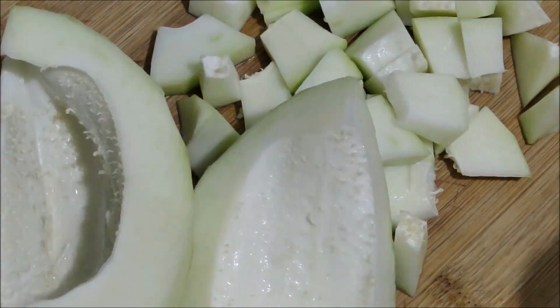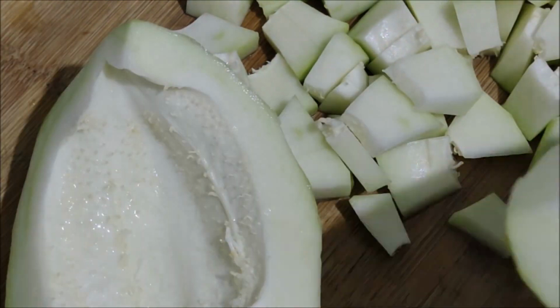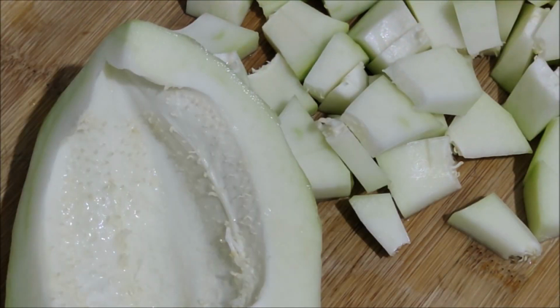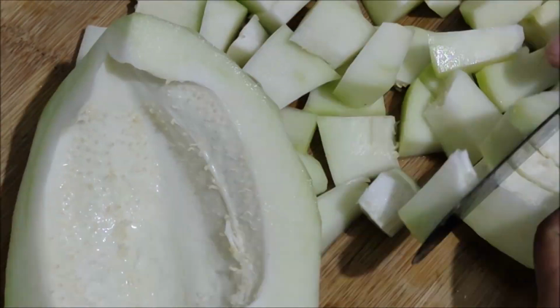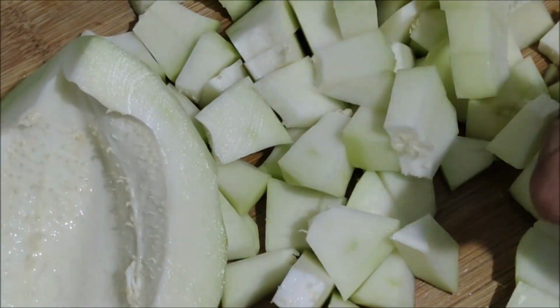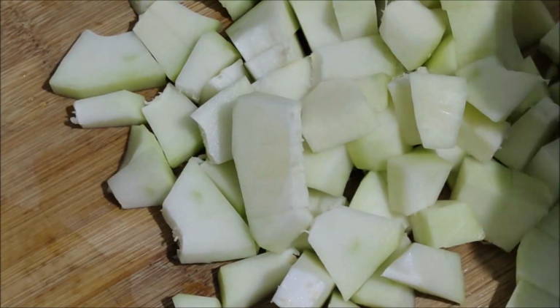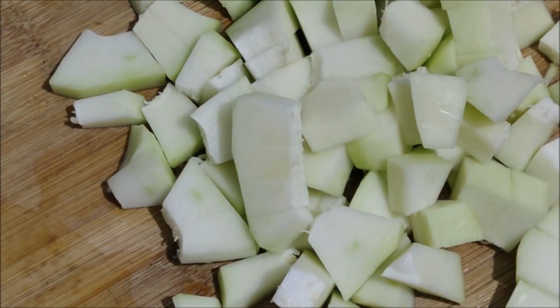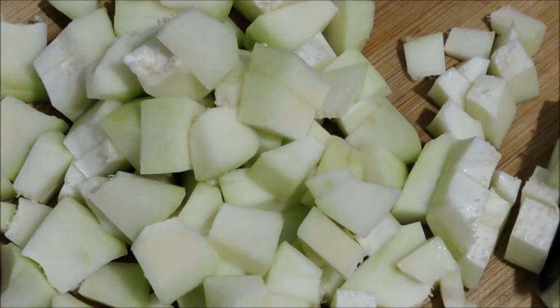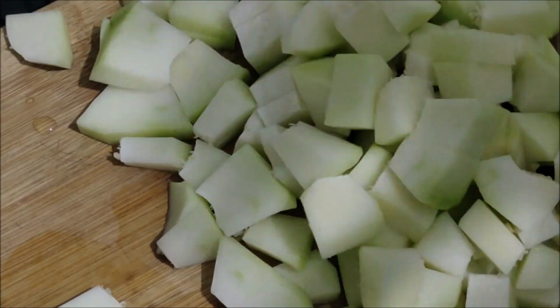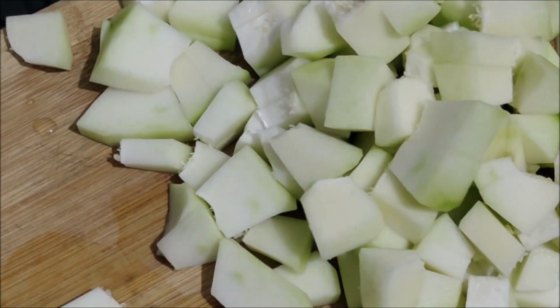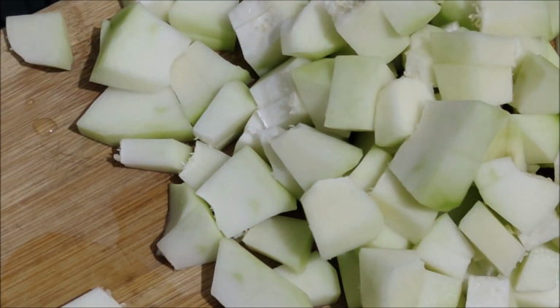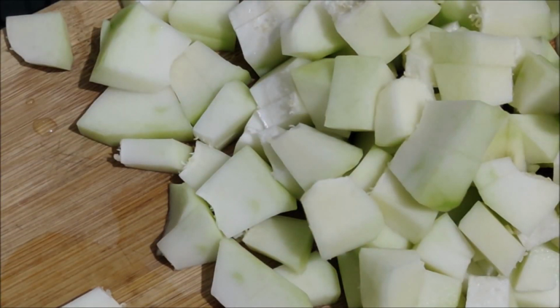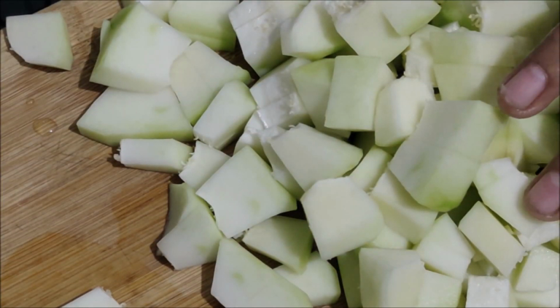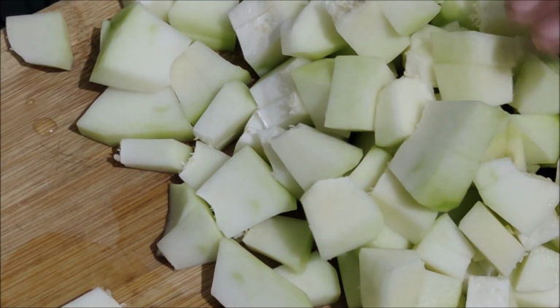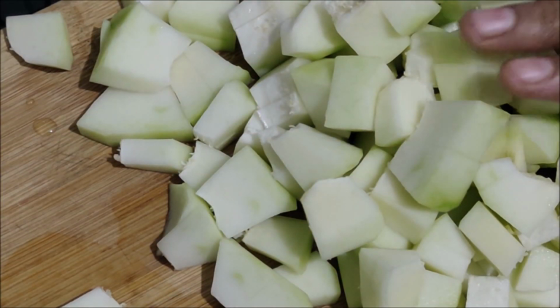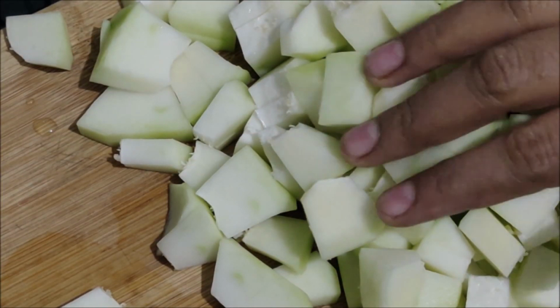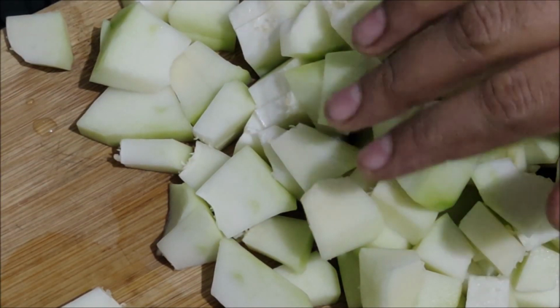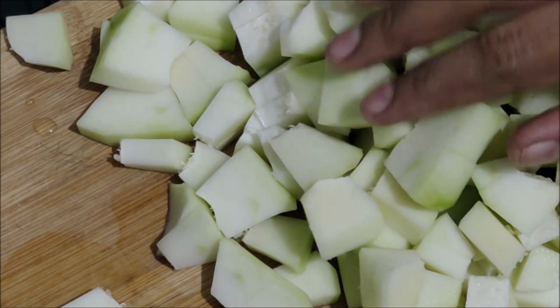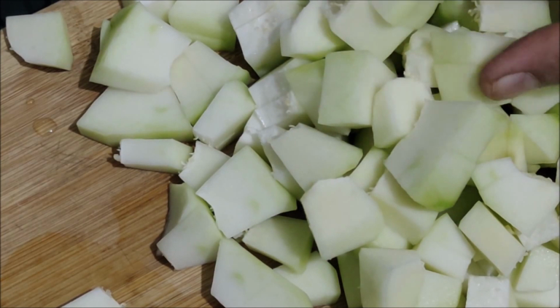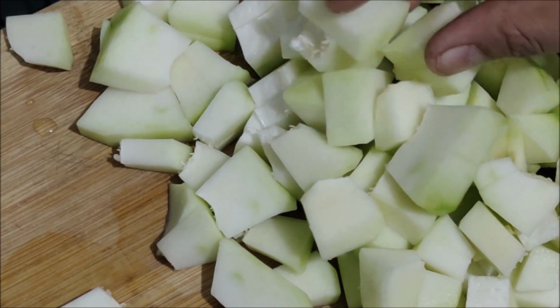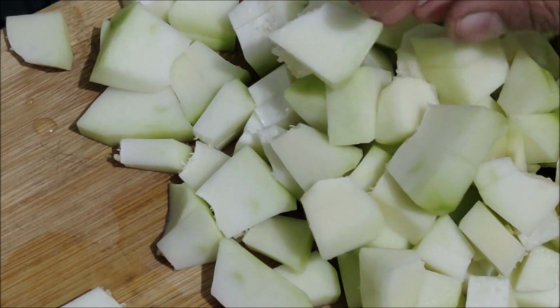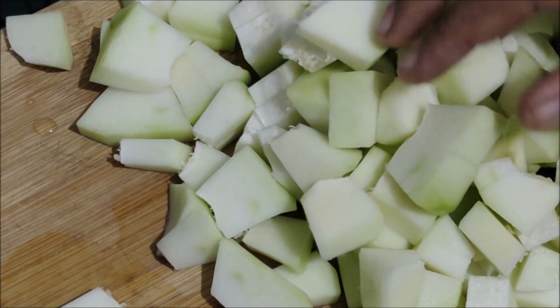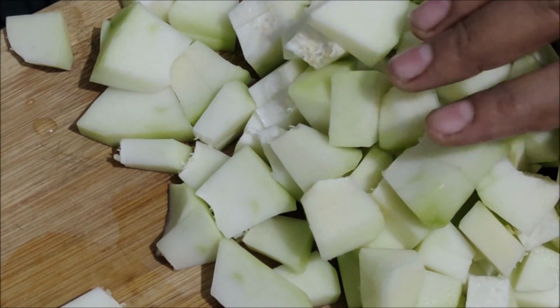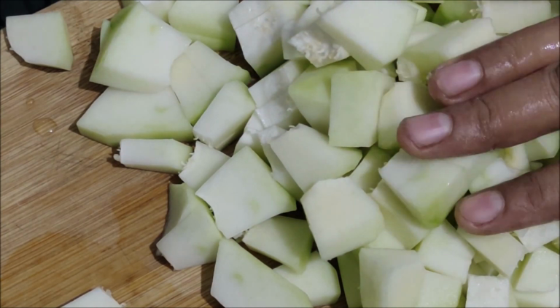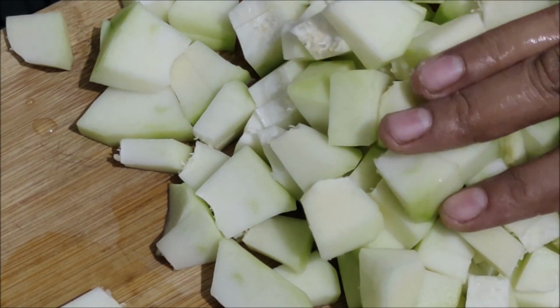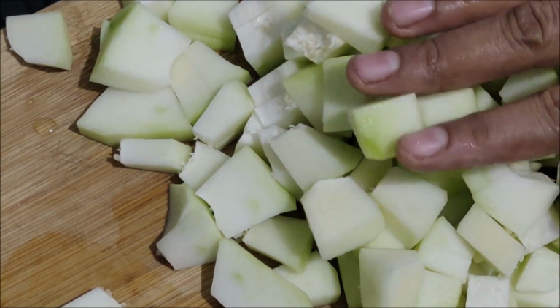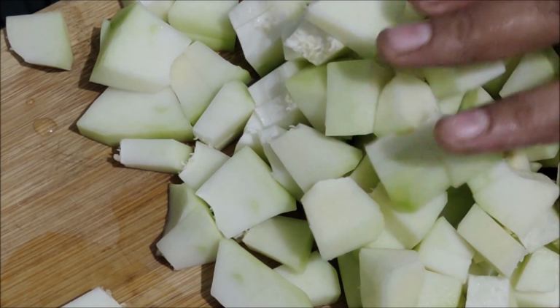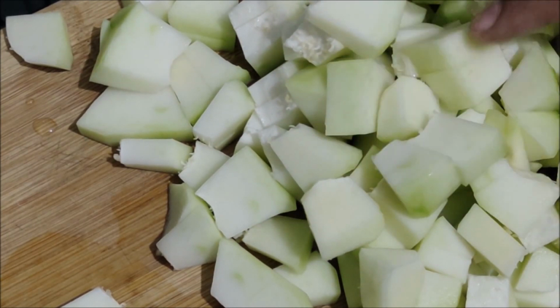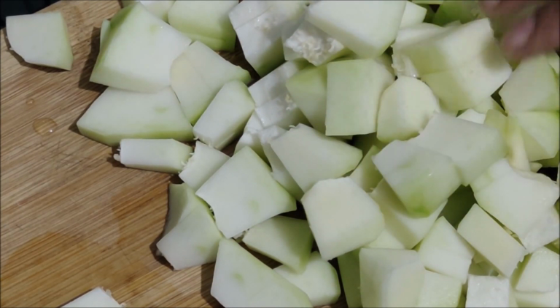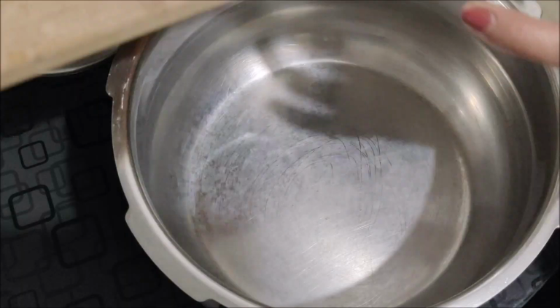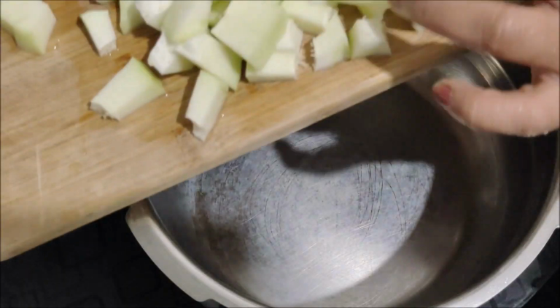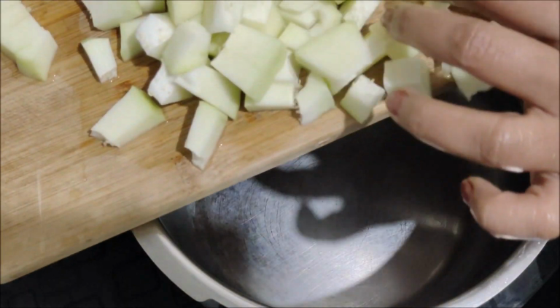Now we cut the firm elements. We cut this recipe. Add to the cook.